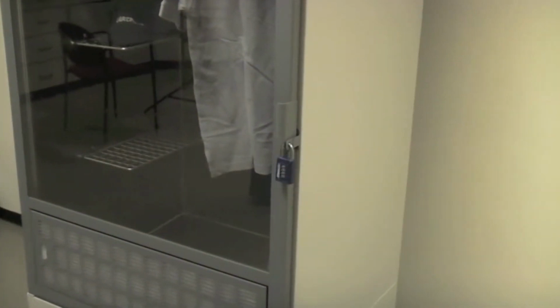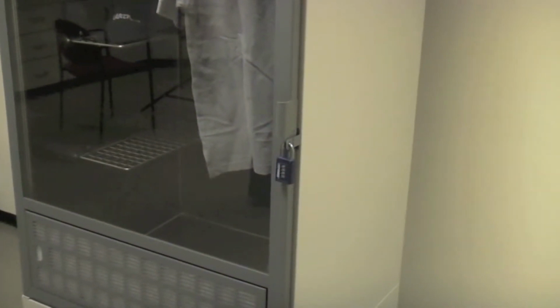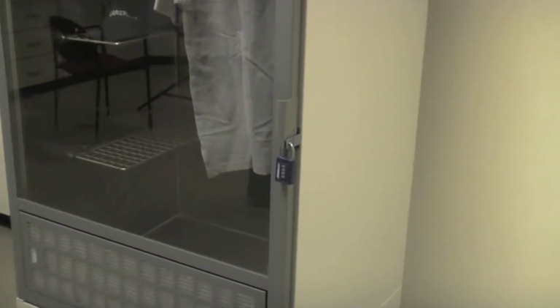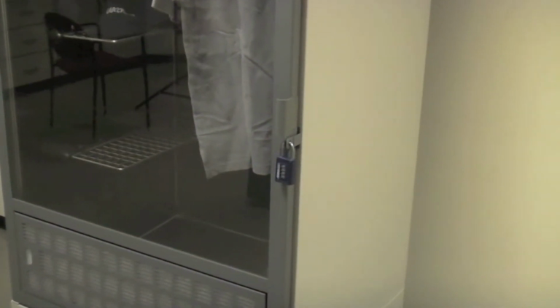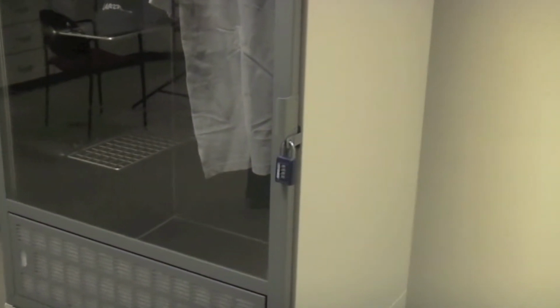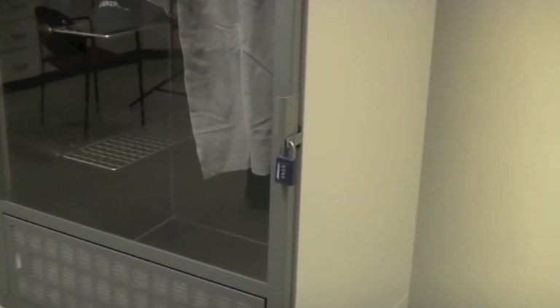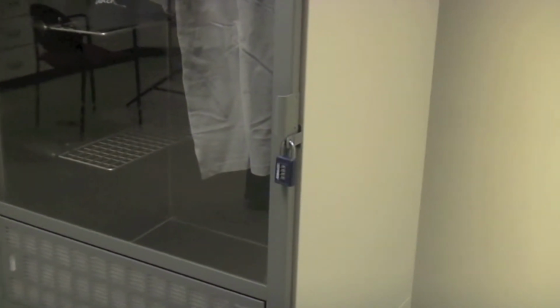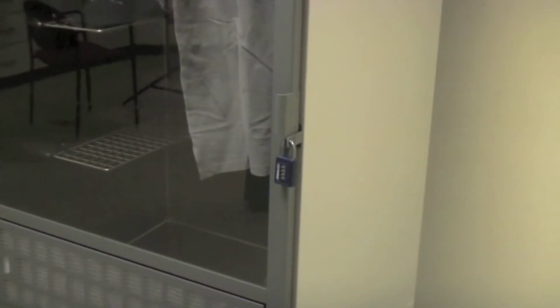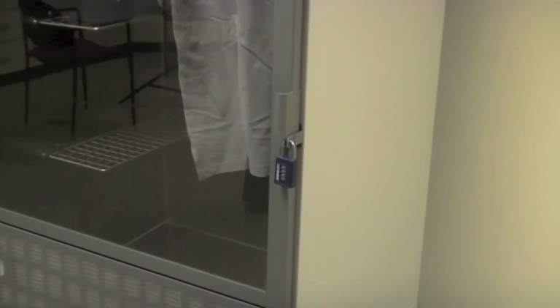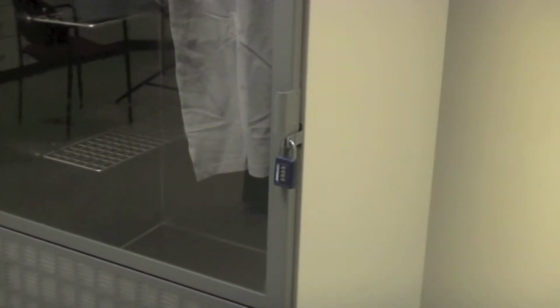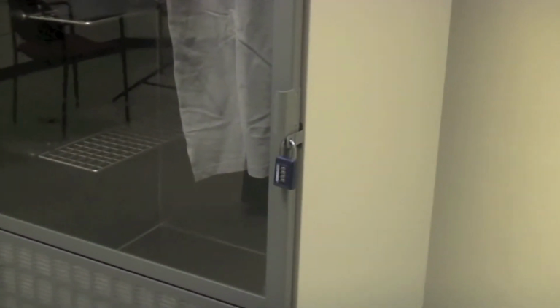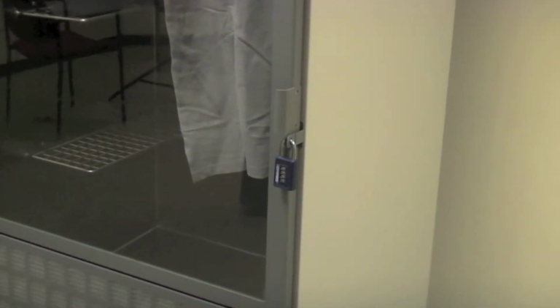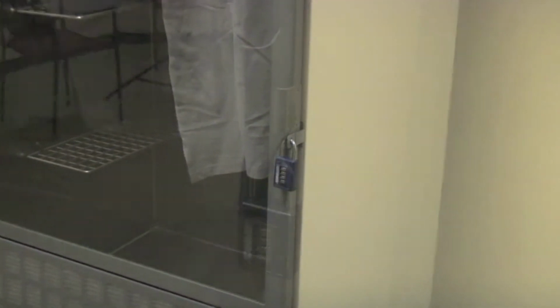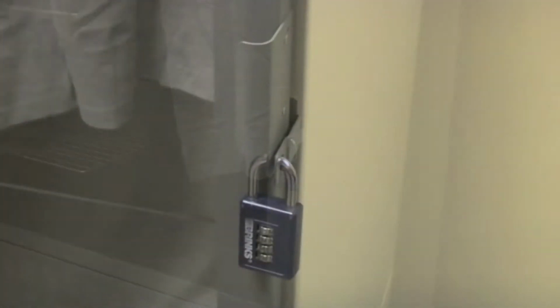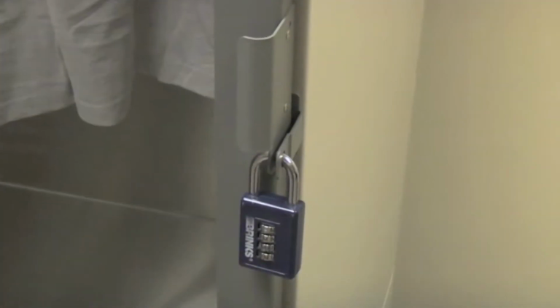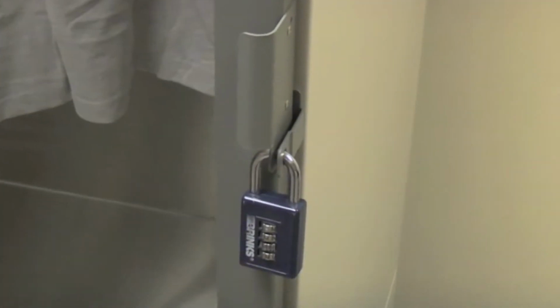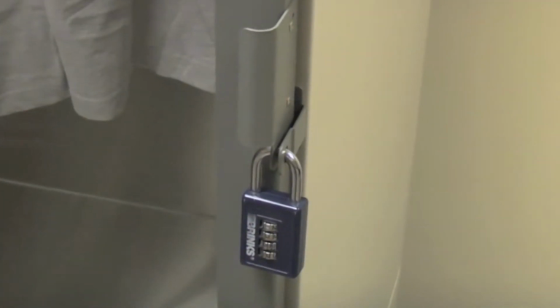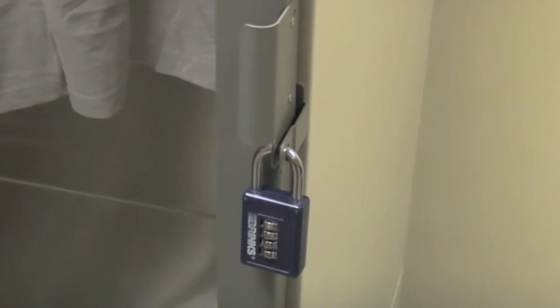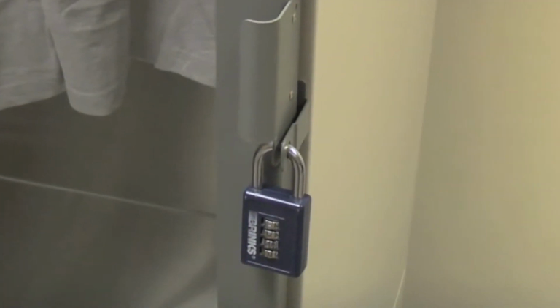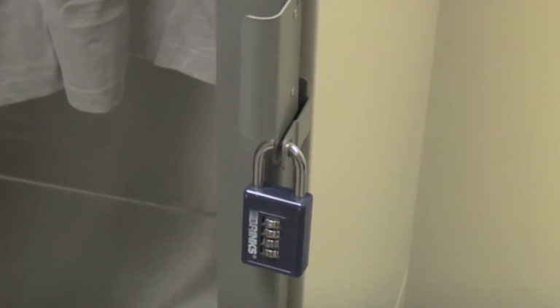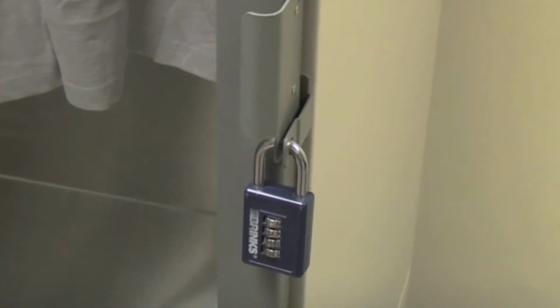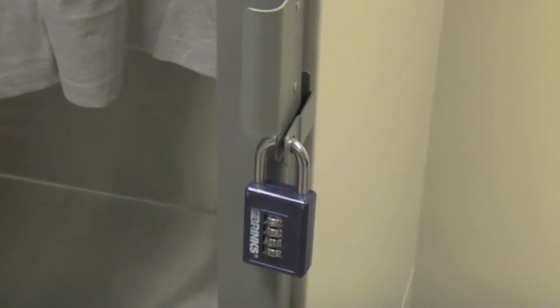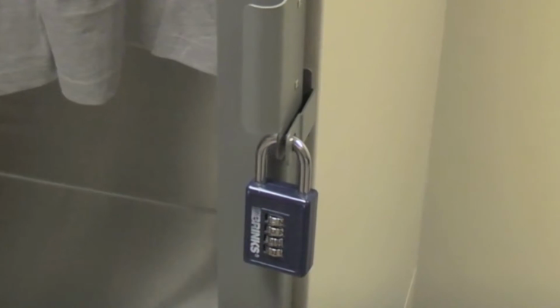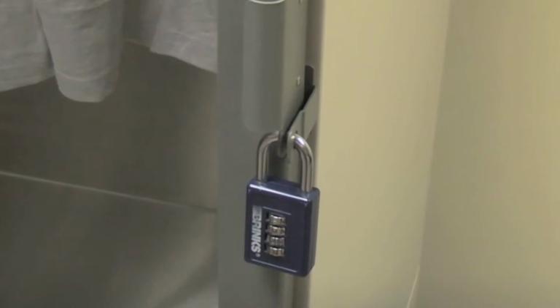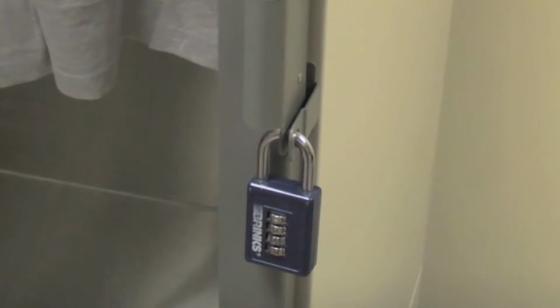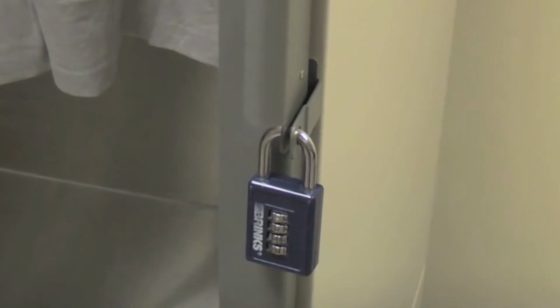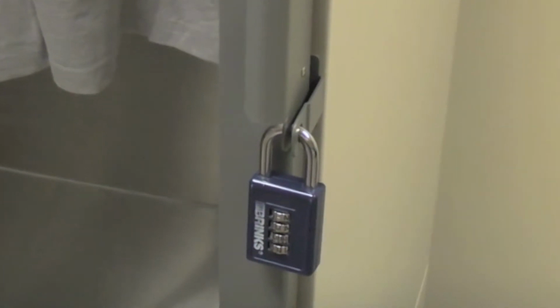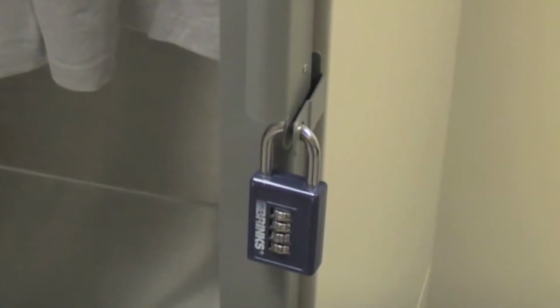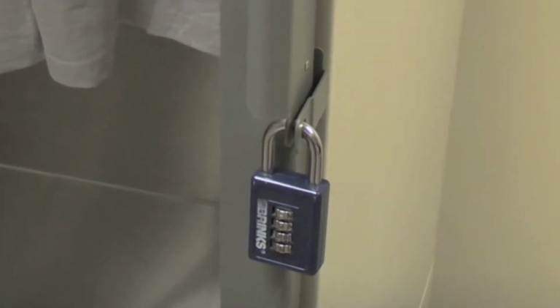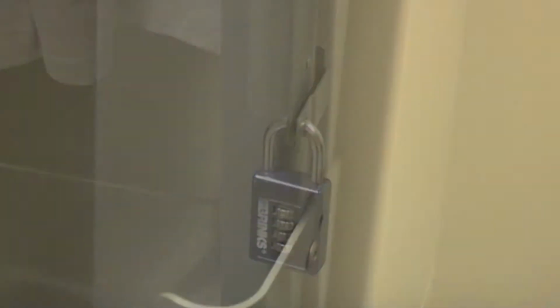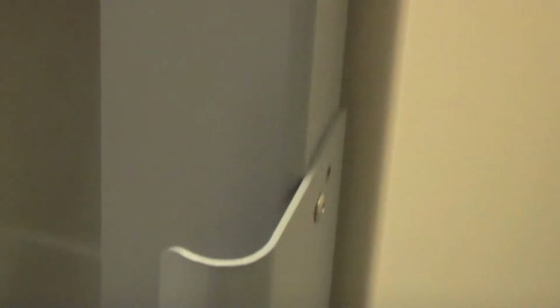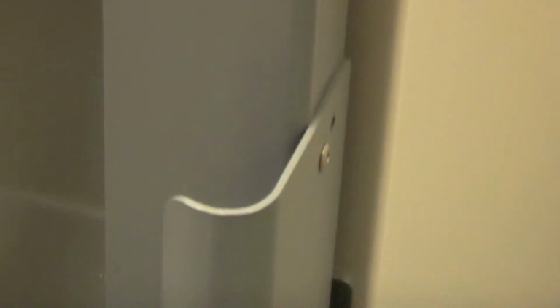The glass door includes a magnetic seal and may be secured with a user-supplied padlock or tamper evident seal.